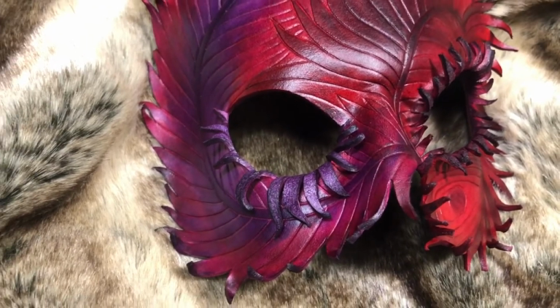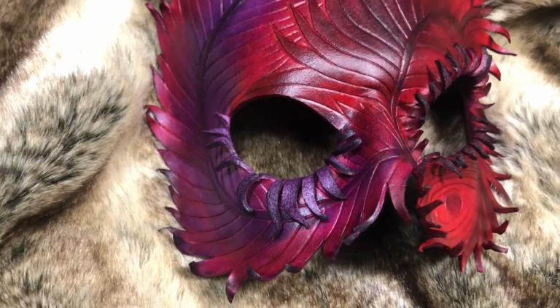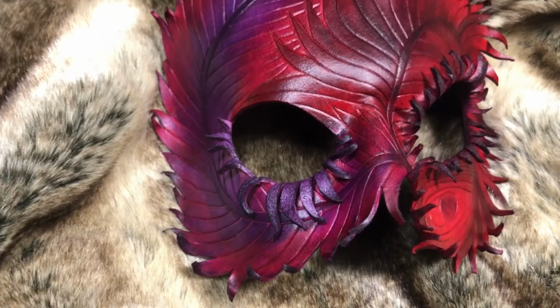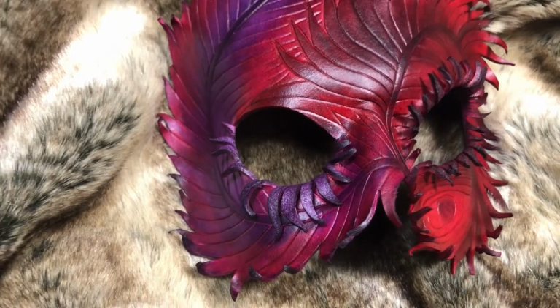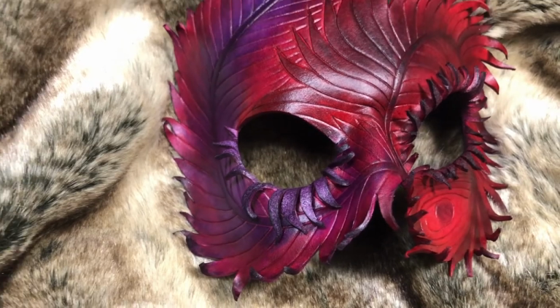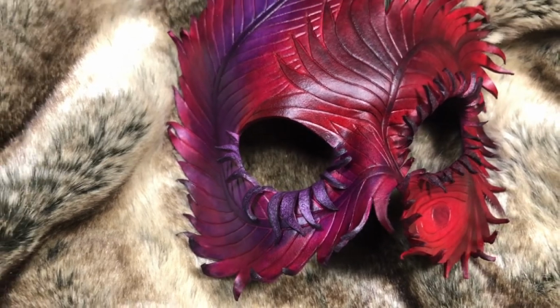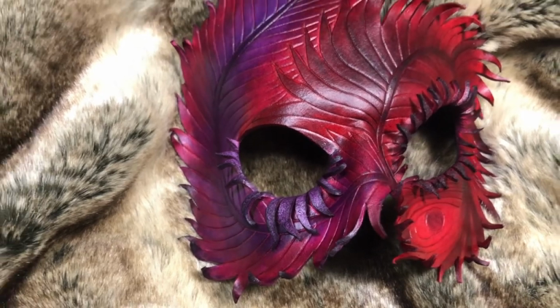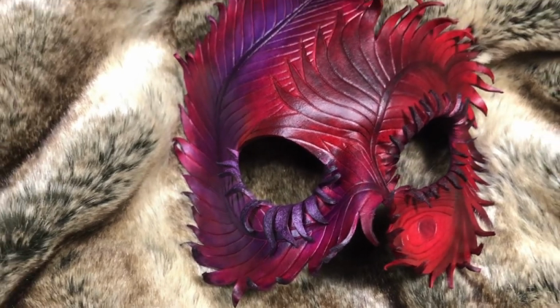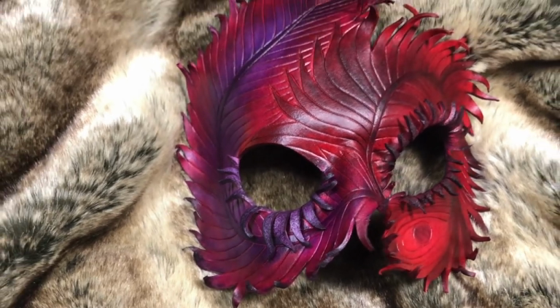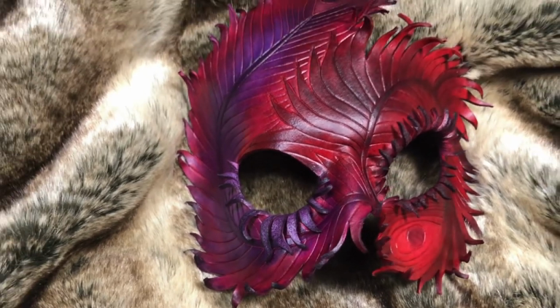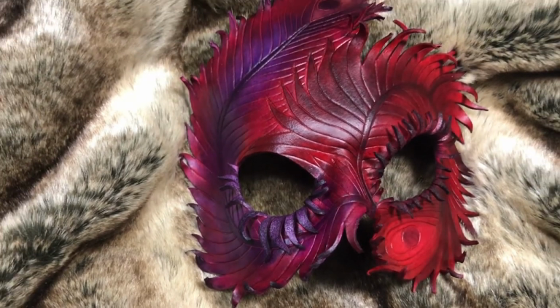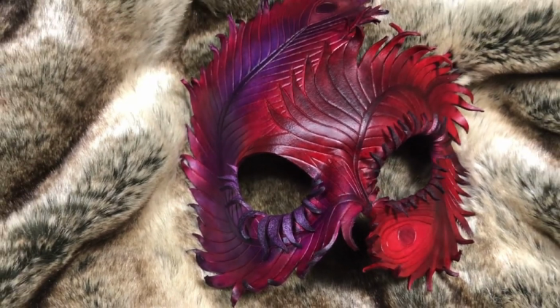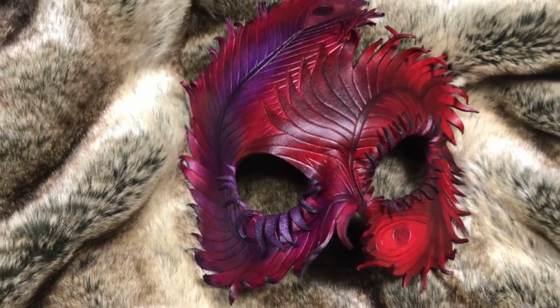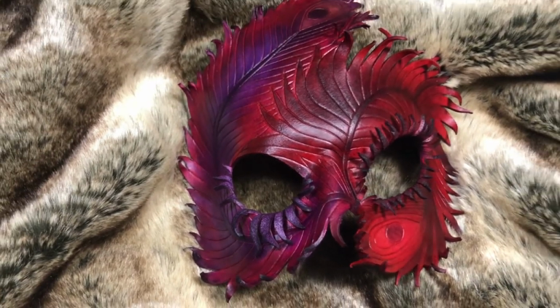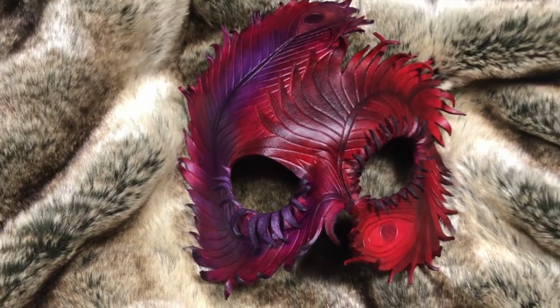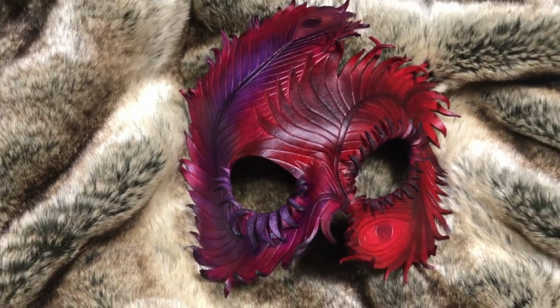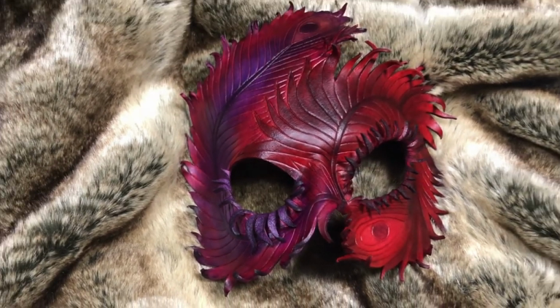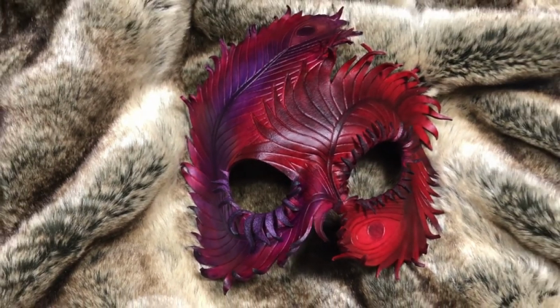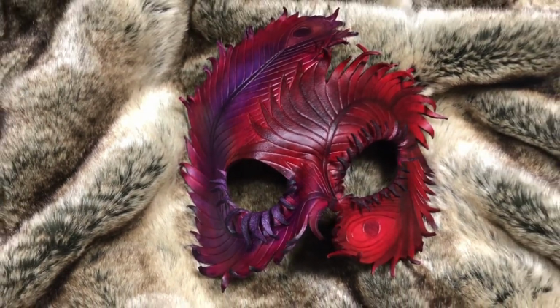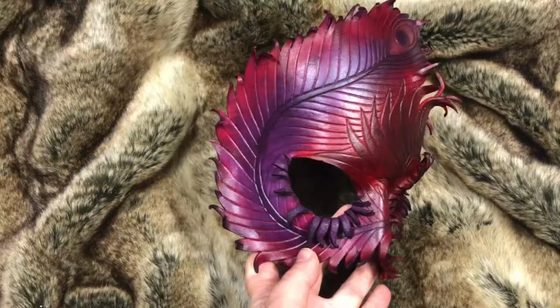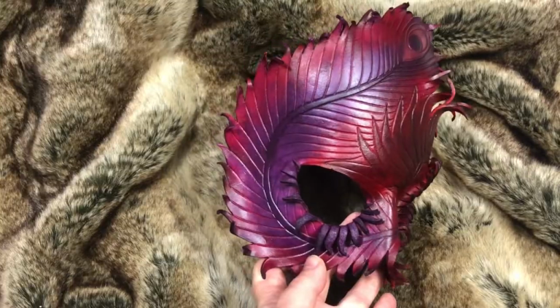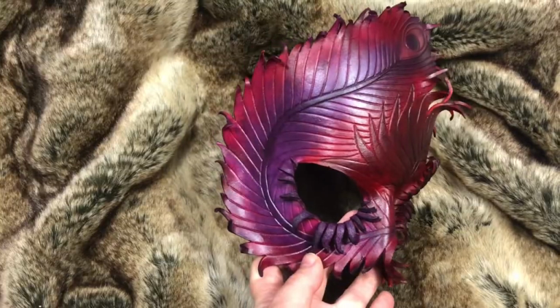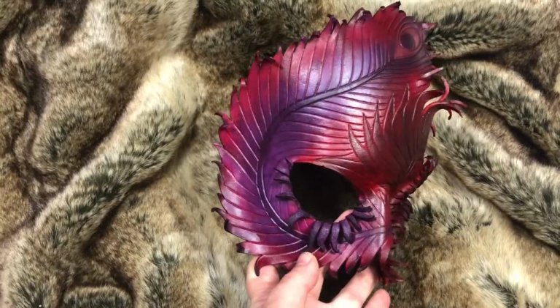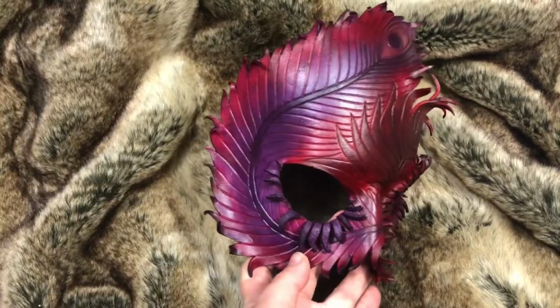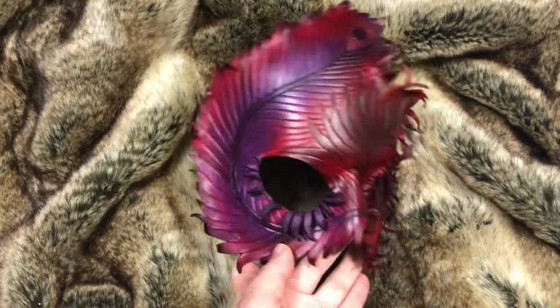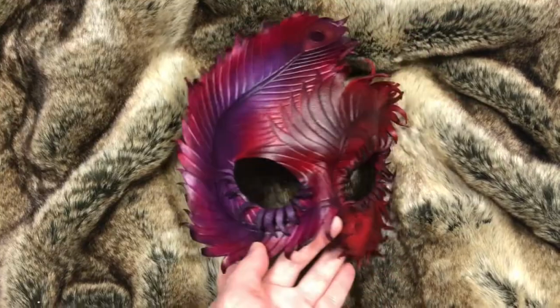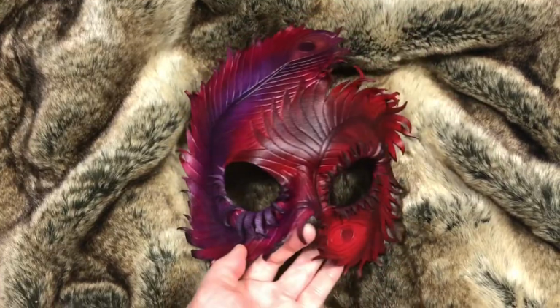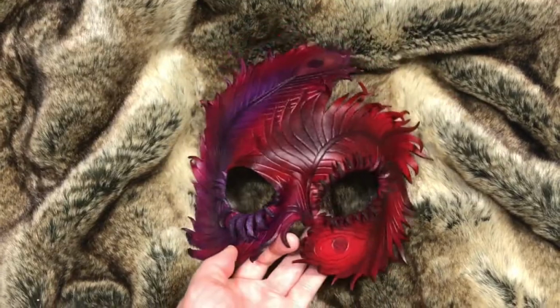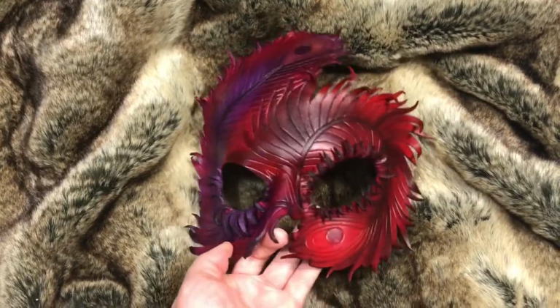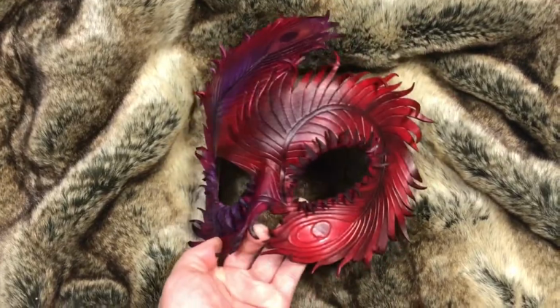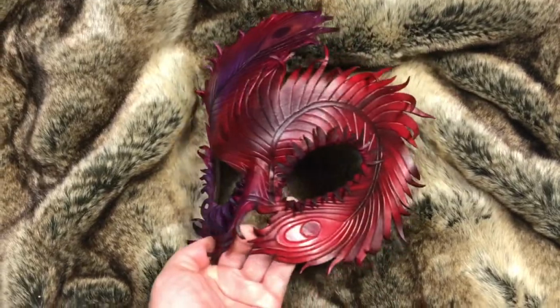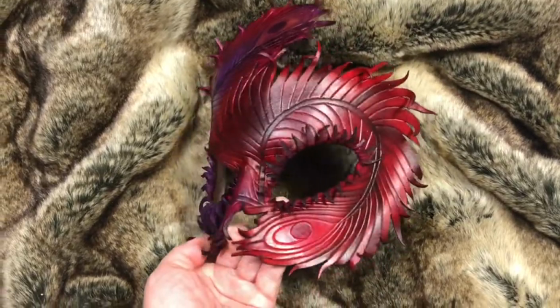When your mask is done, you are ready to rise from the ashes.